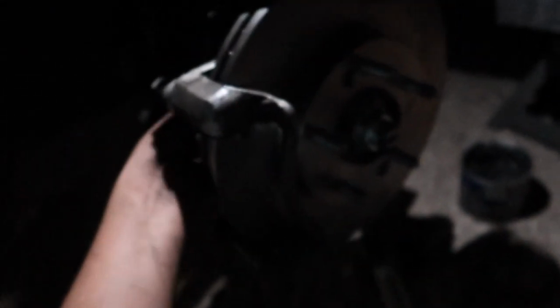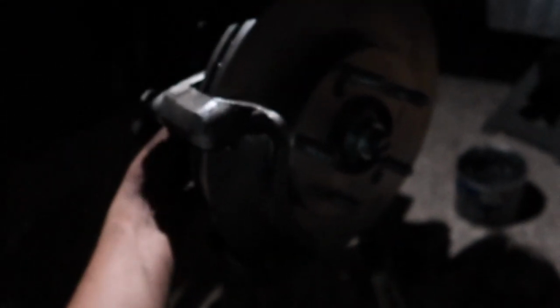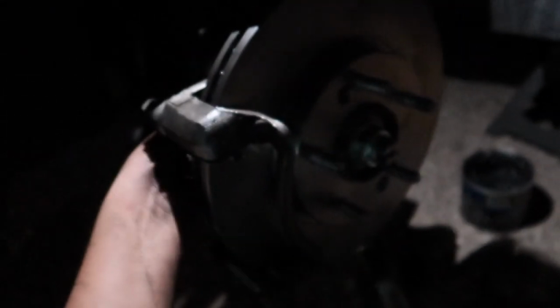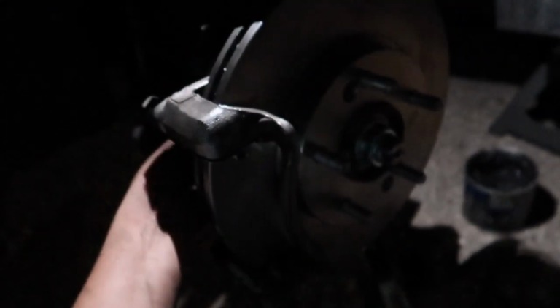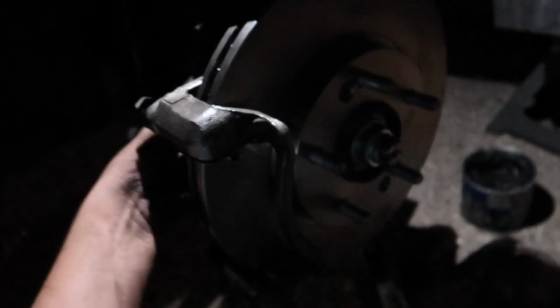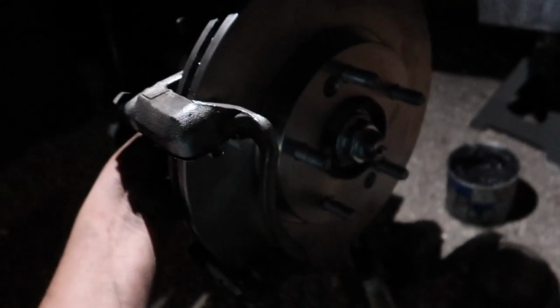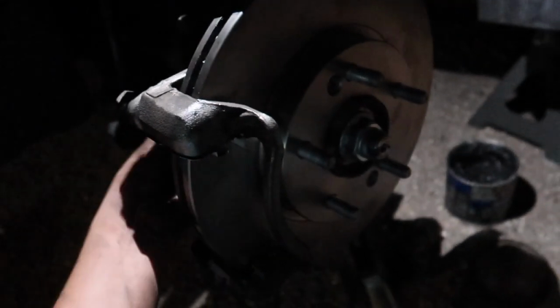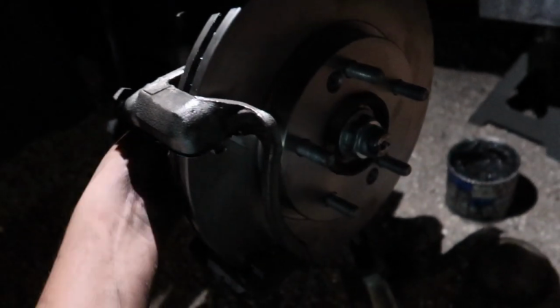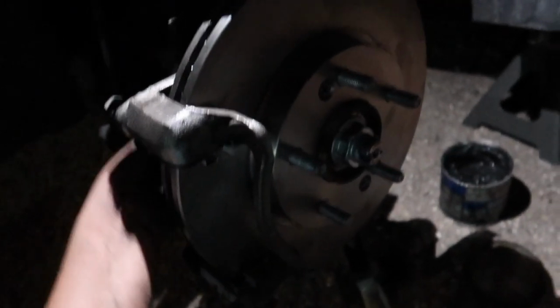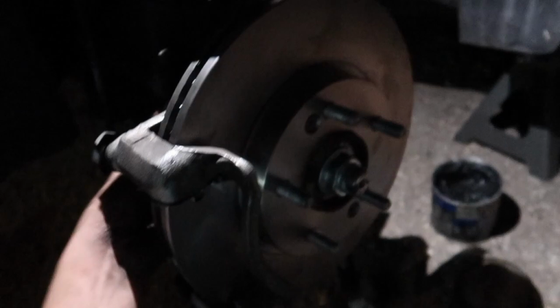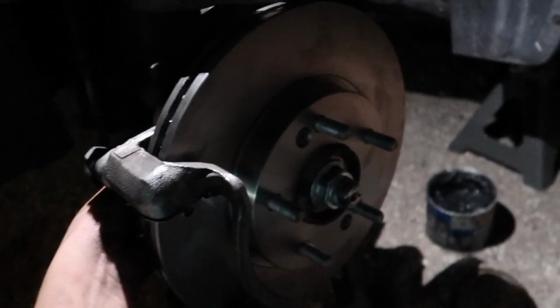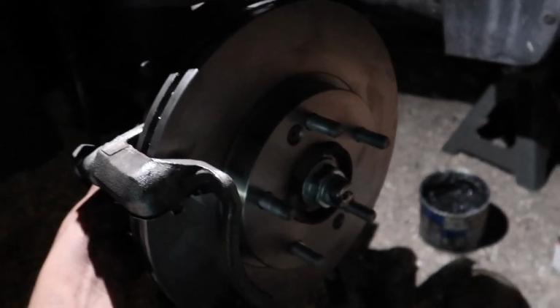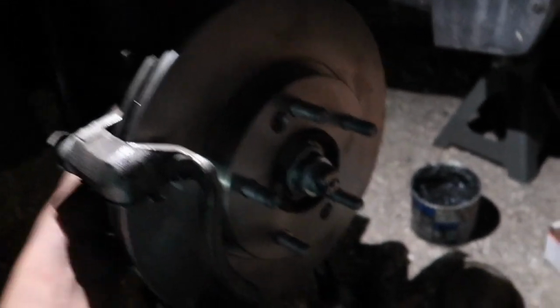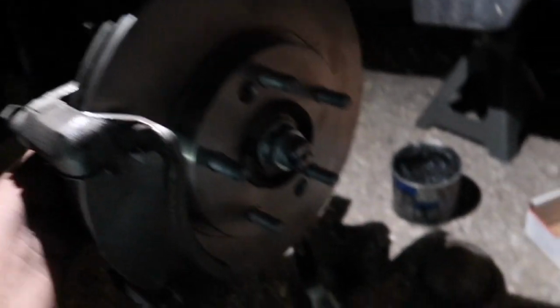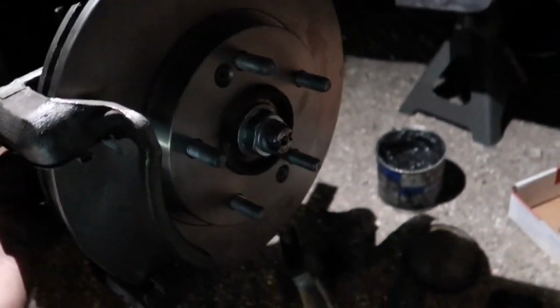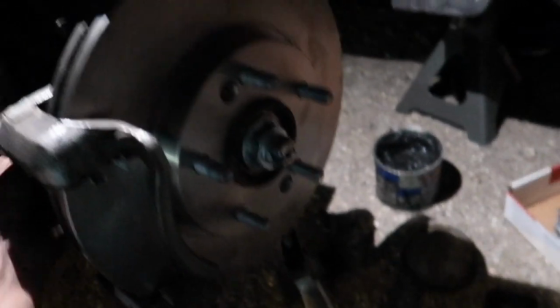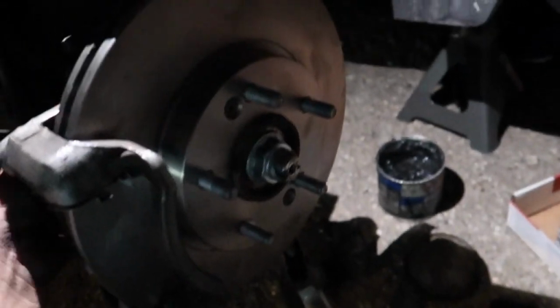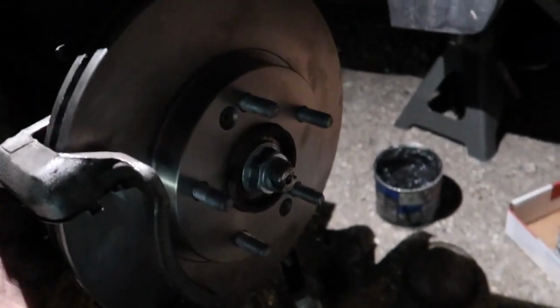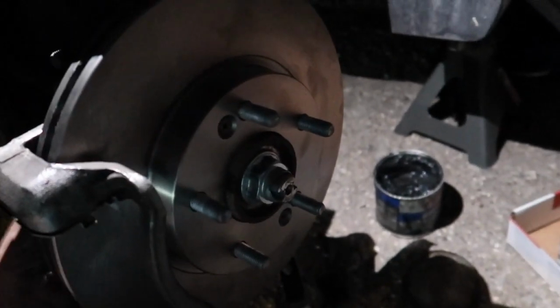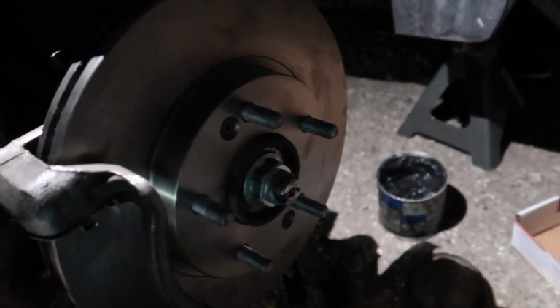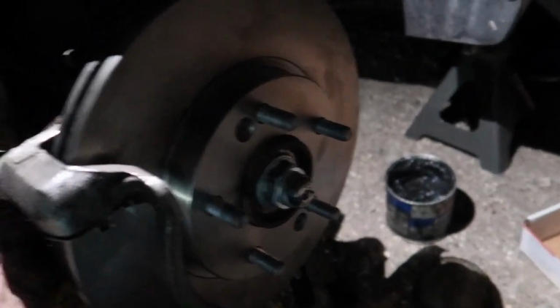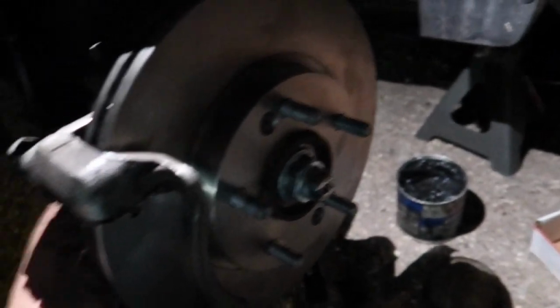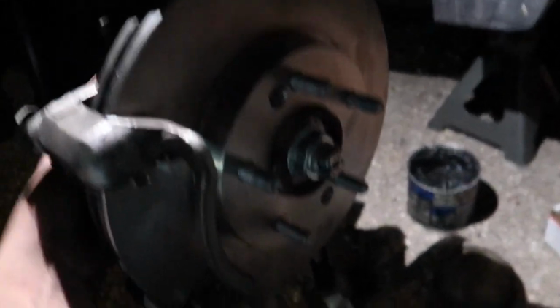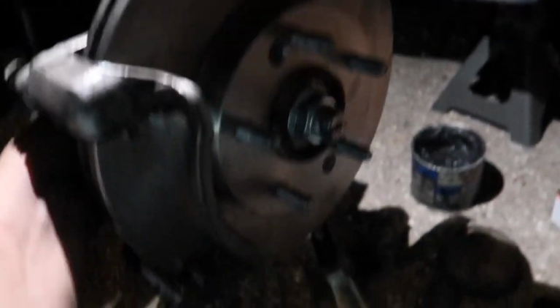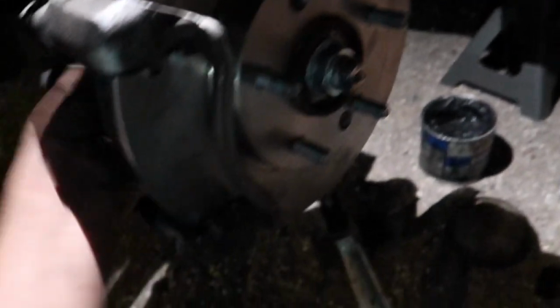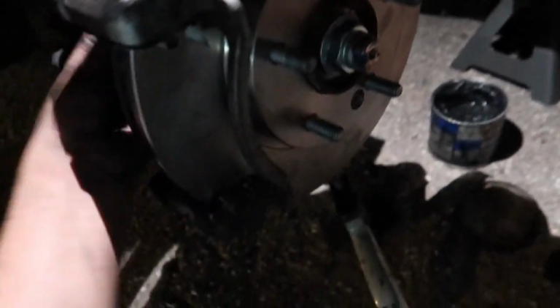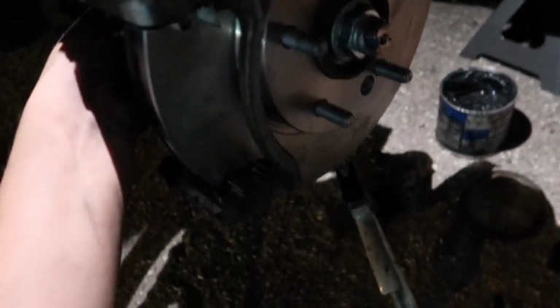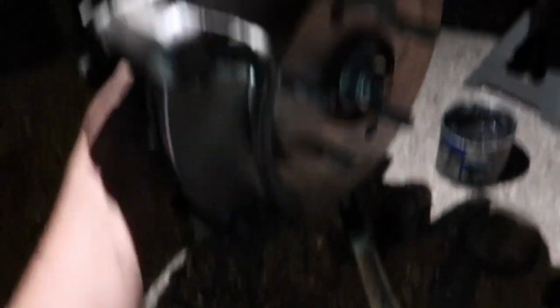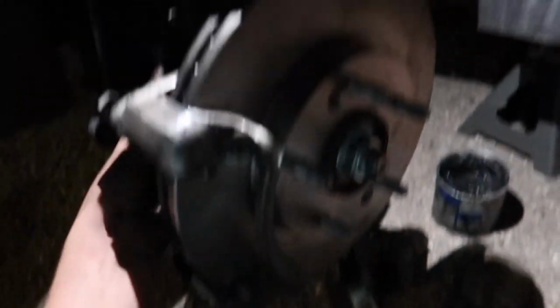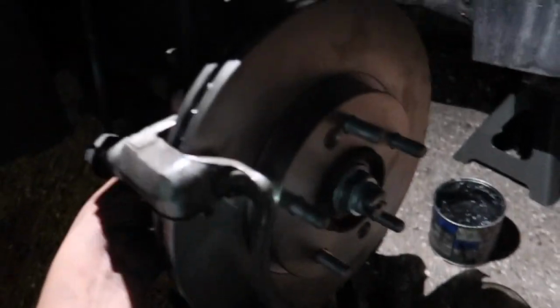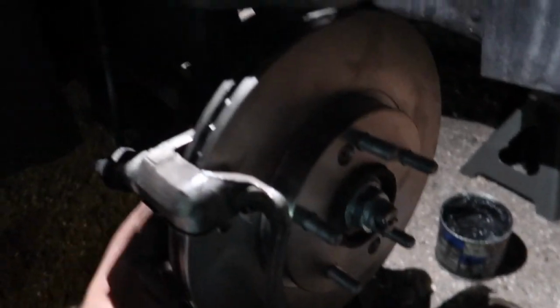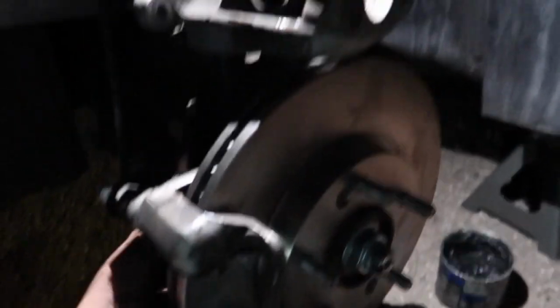Now I'm just tightening everything back, going to put on the pads, clean off the rotor, and then do the other side.